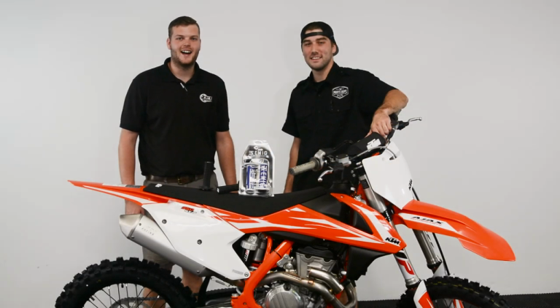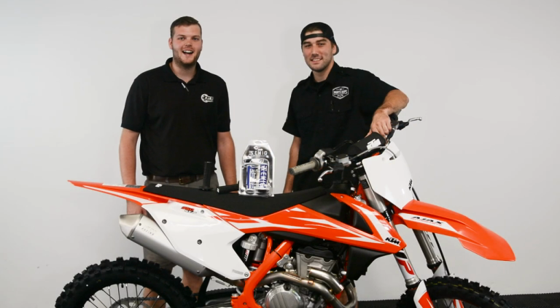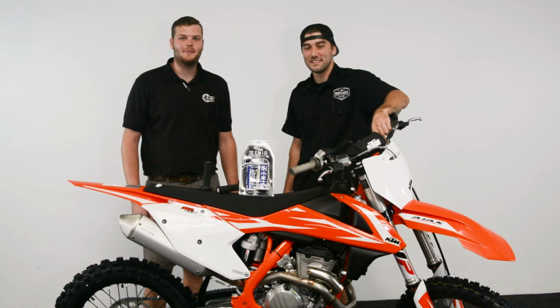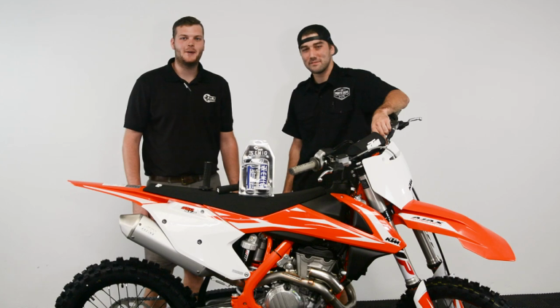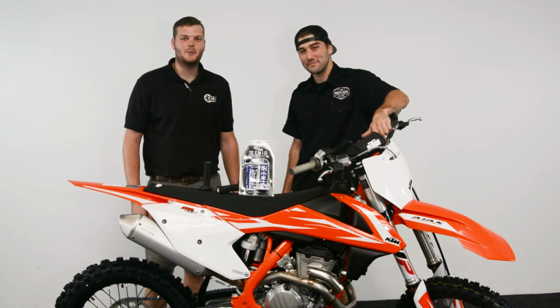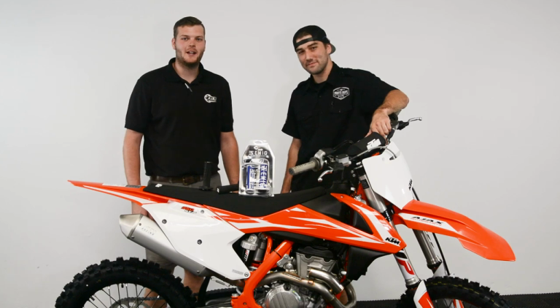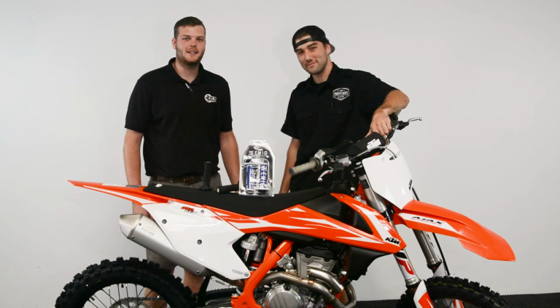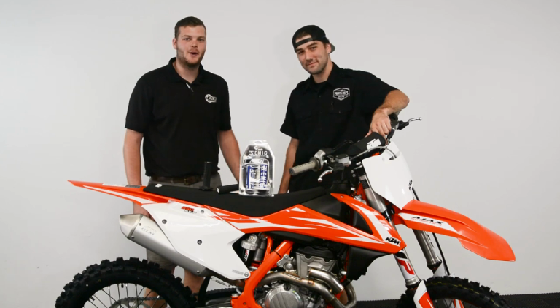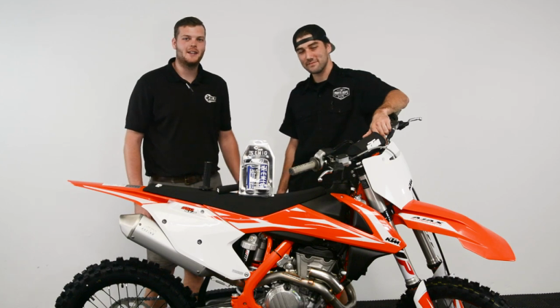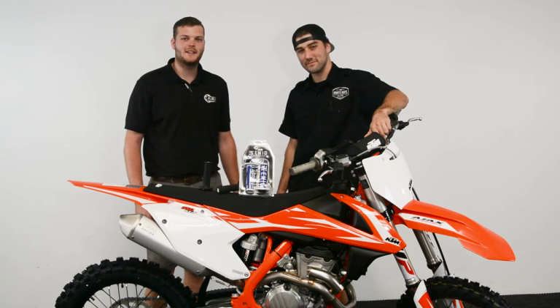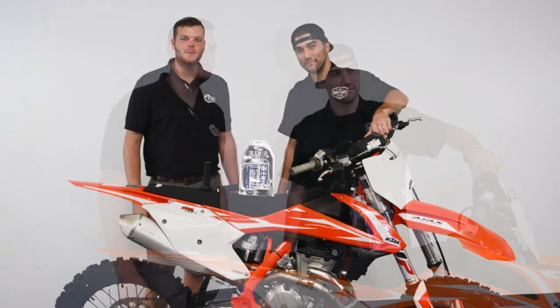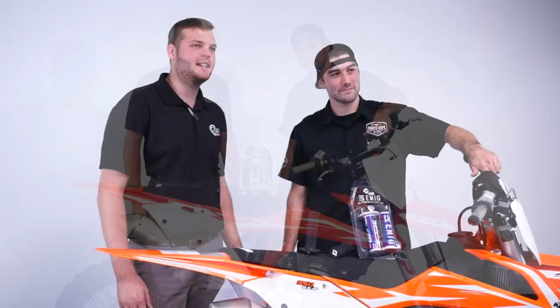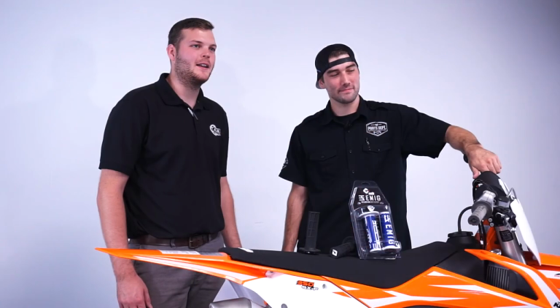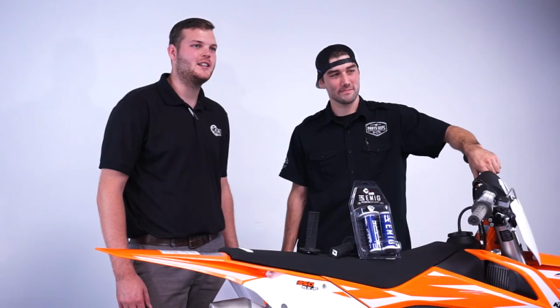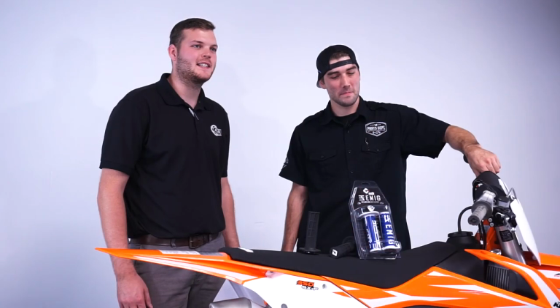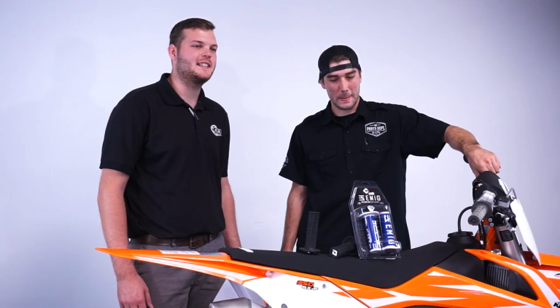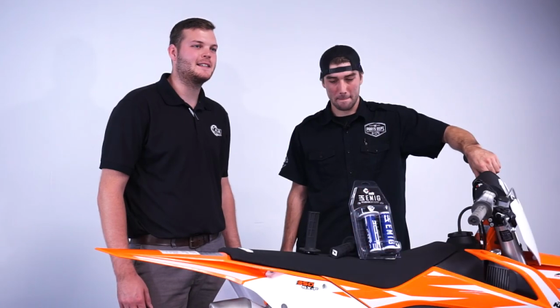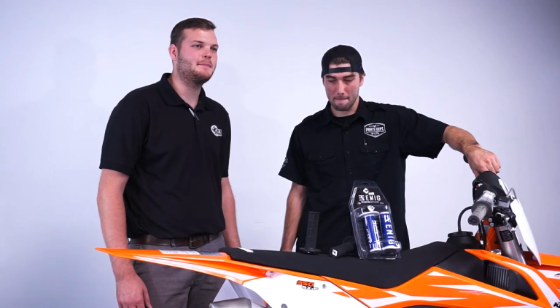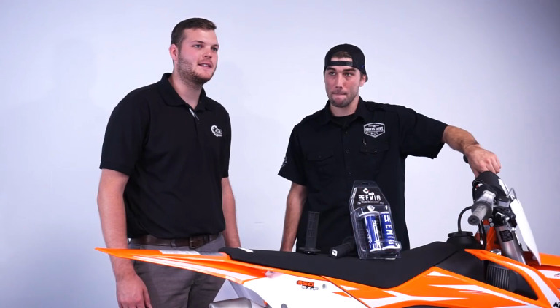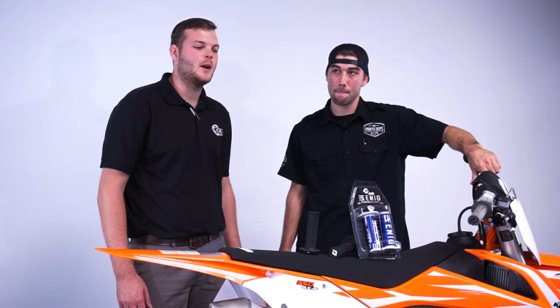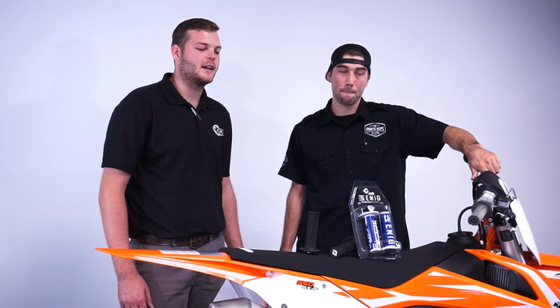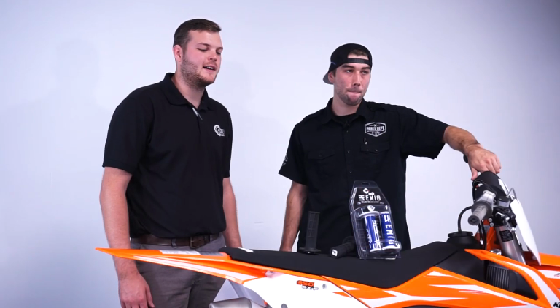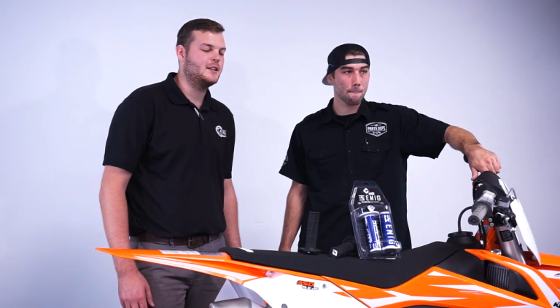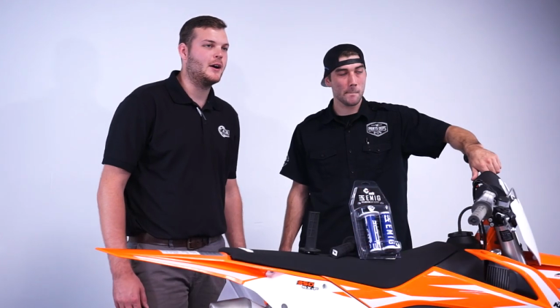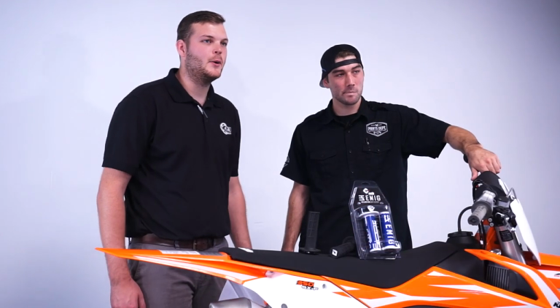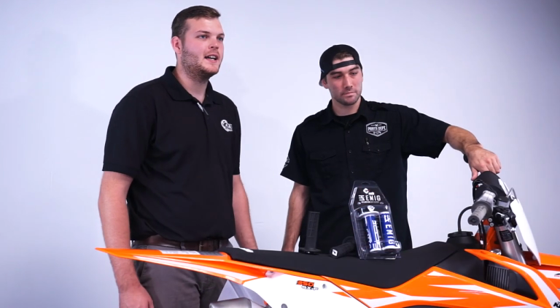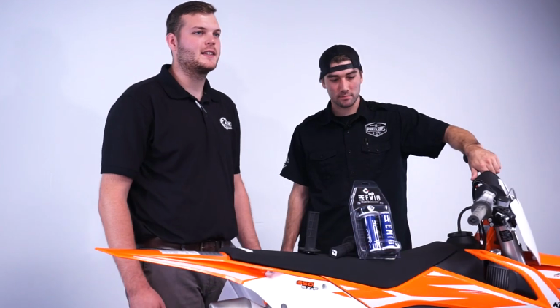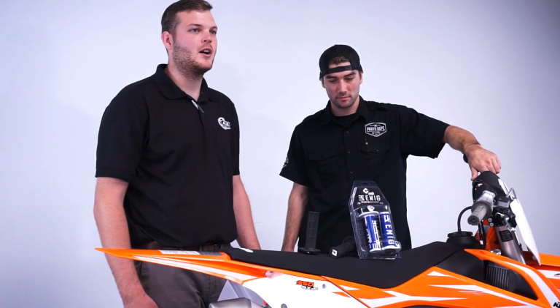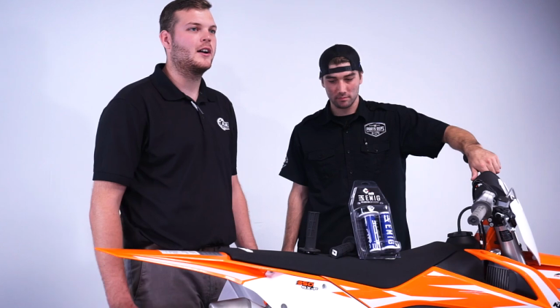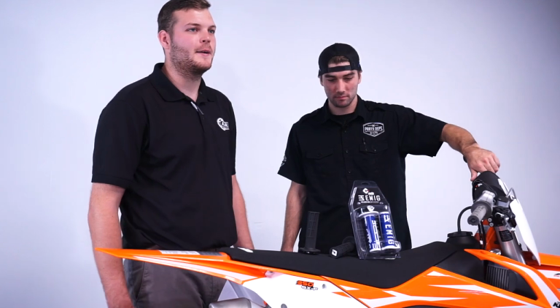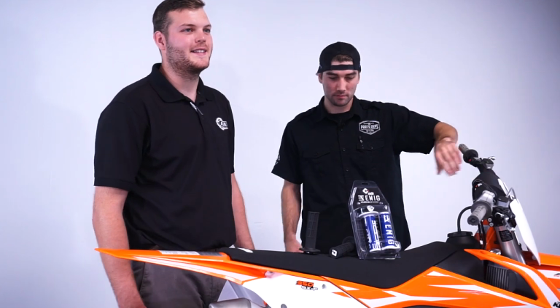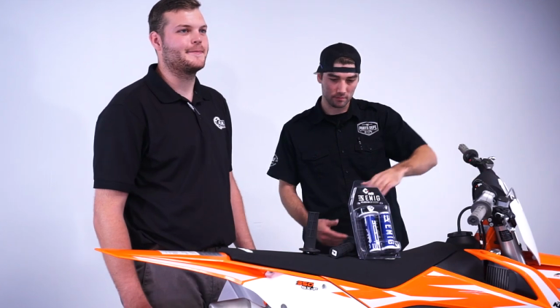Hi, I'm Cody. We're here with Dakota. This week on Ajax's Tech Tips, we're going to talk to you about ODI's lock-on grip system.